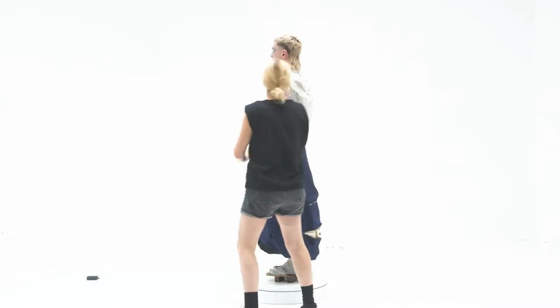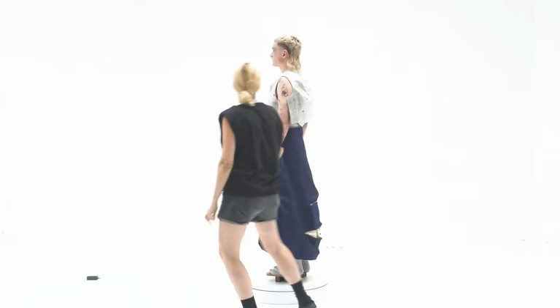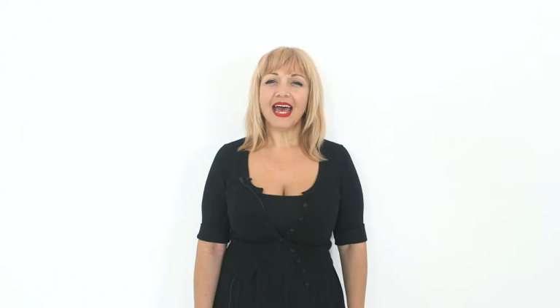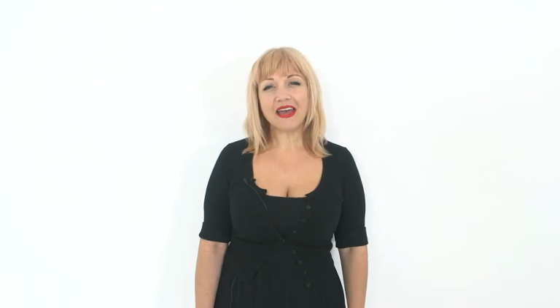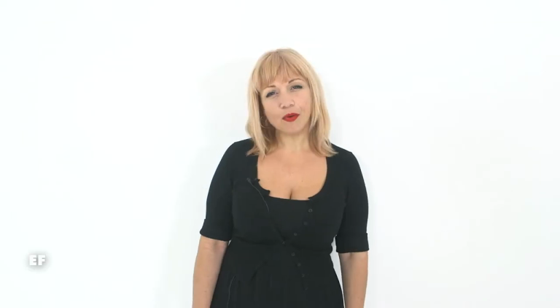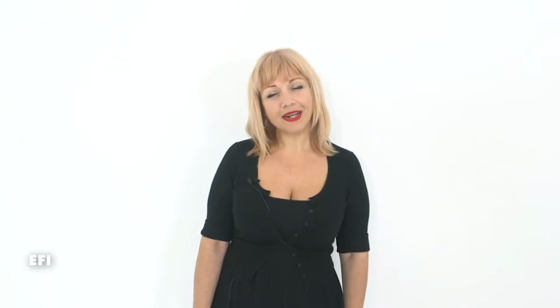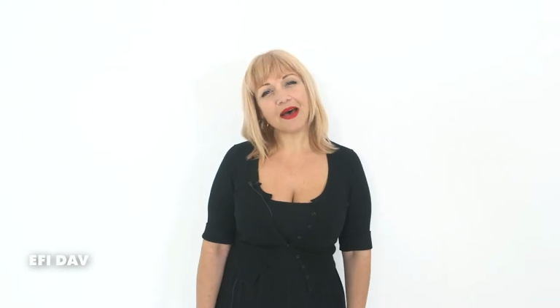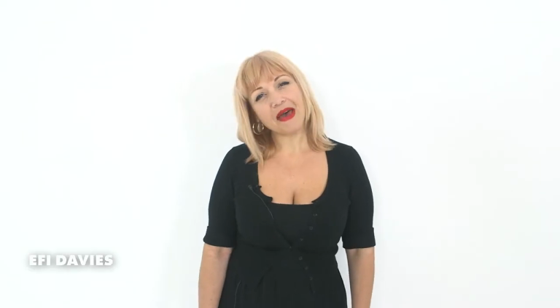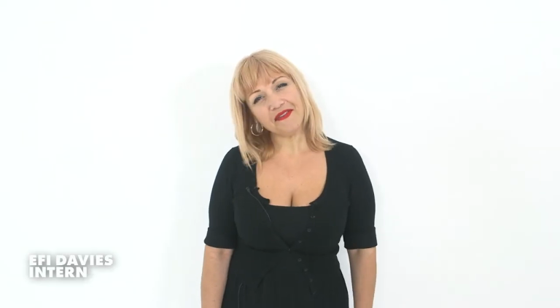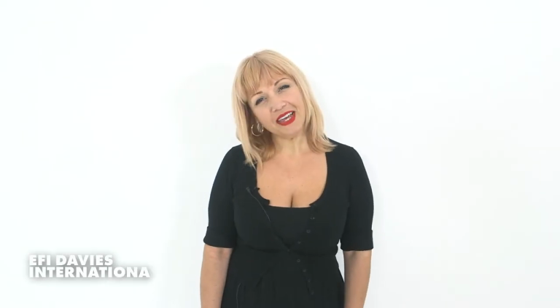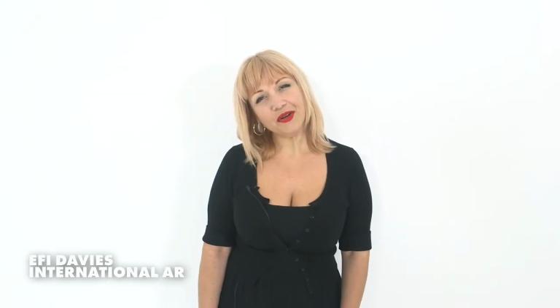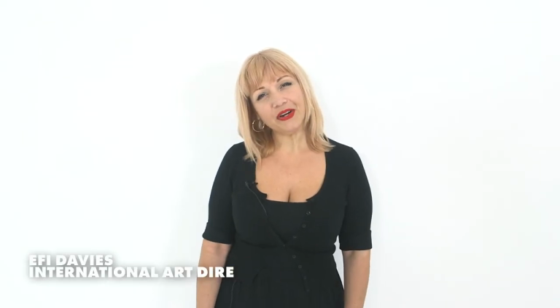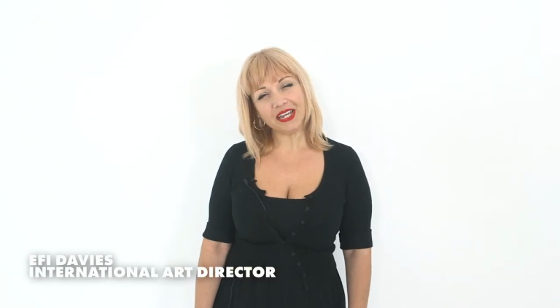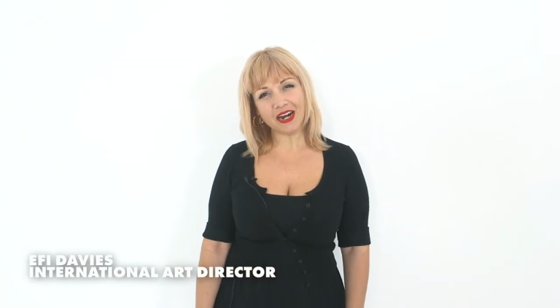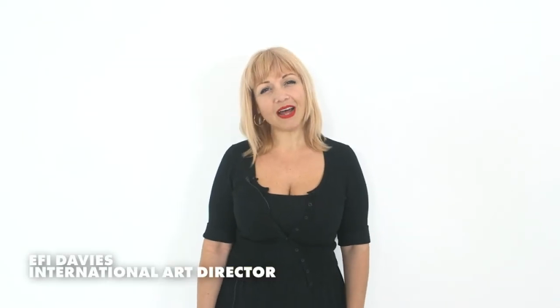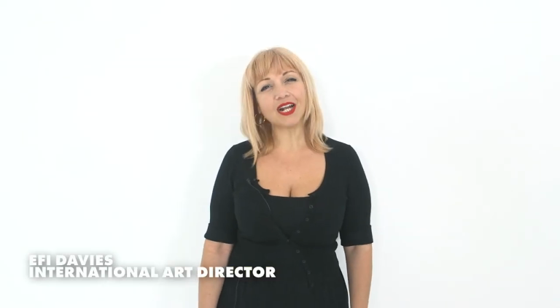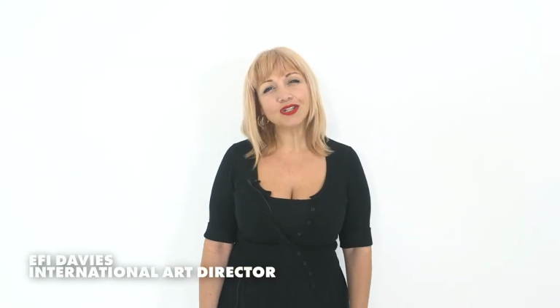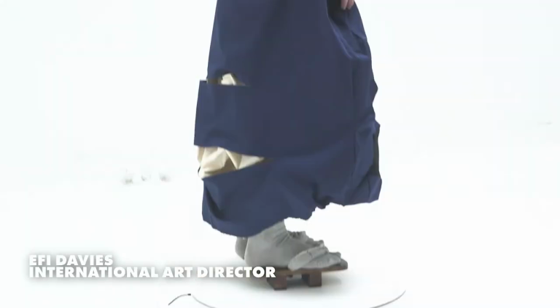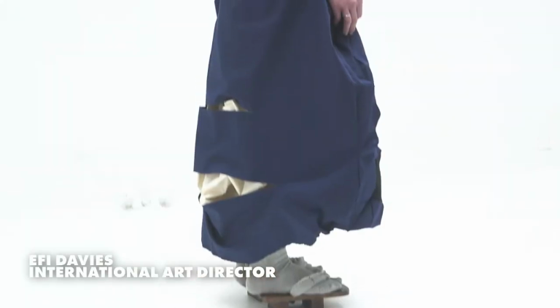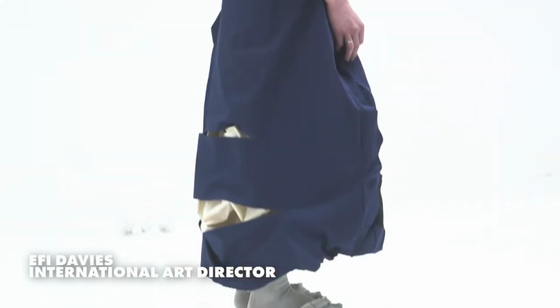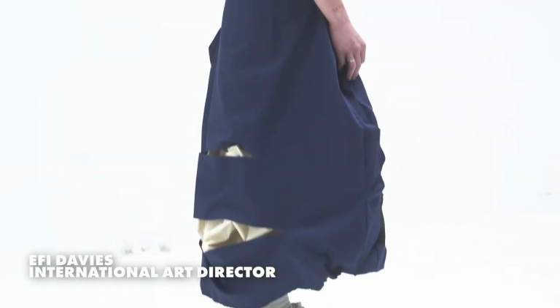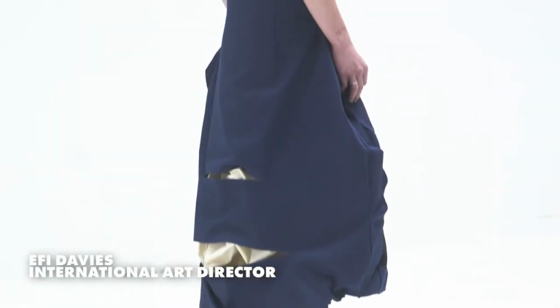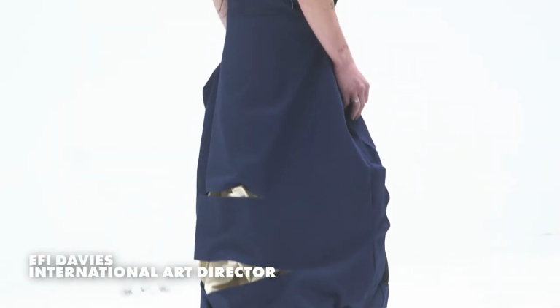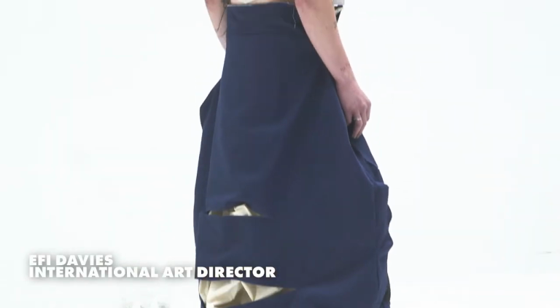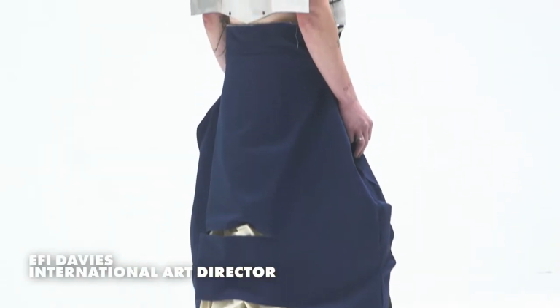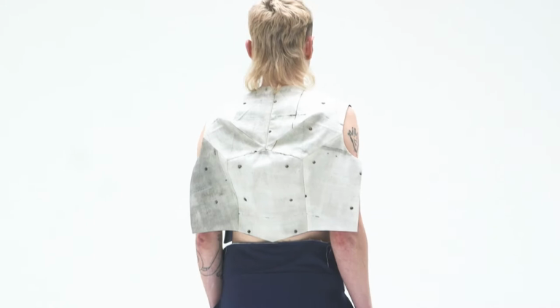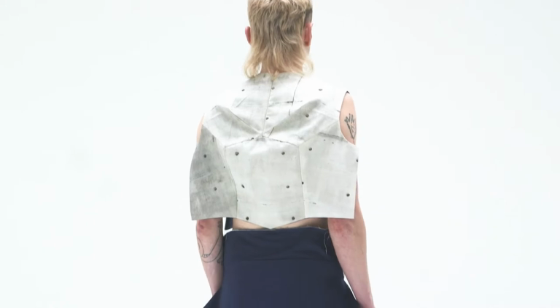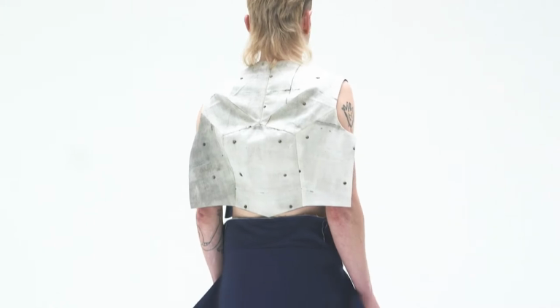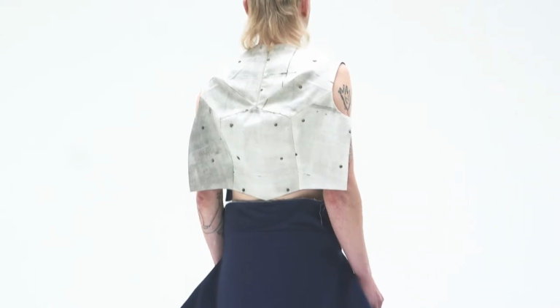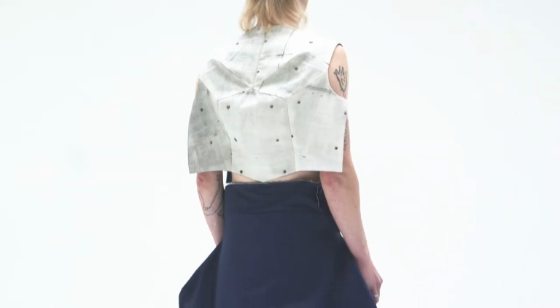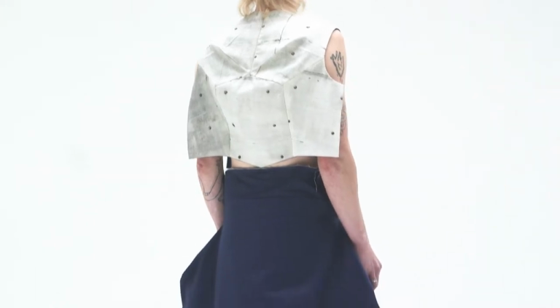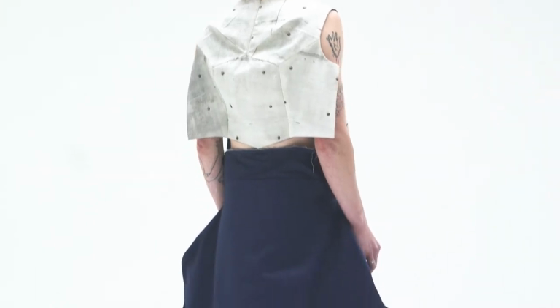Hey everyone, I'm Effie and we're here at London Fashion Week backstage with I.A.London.